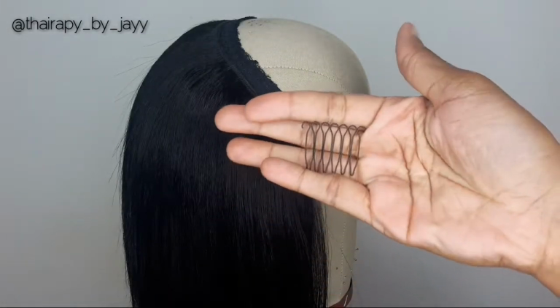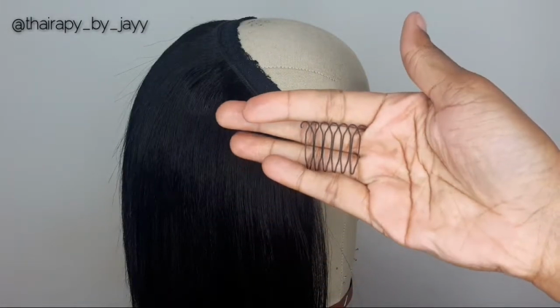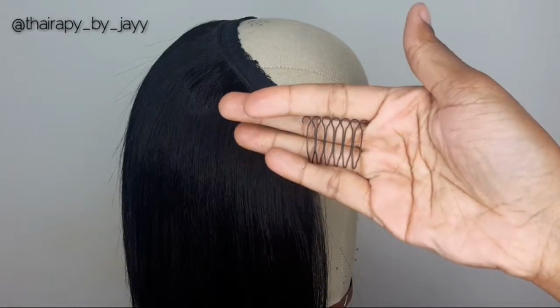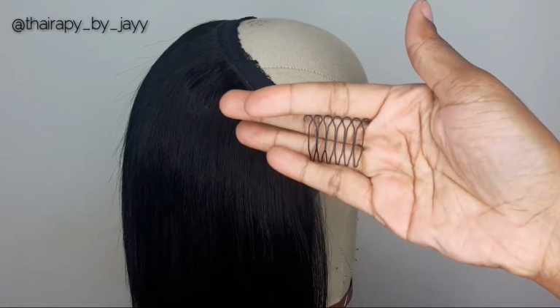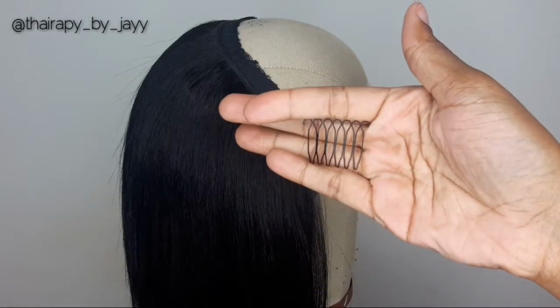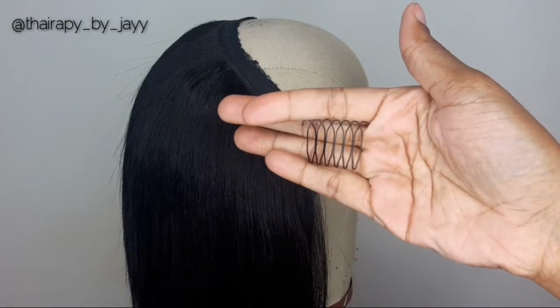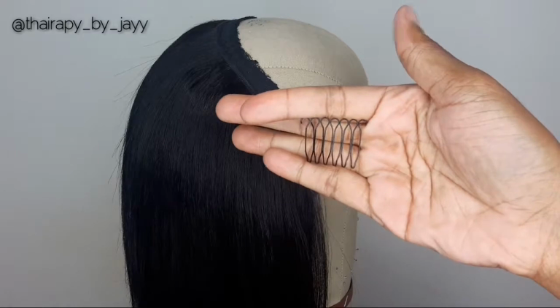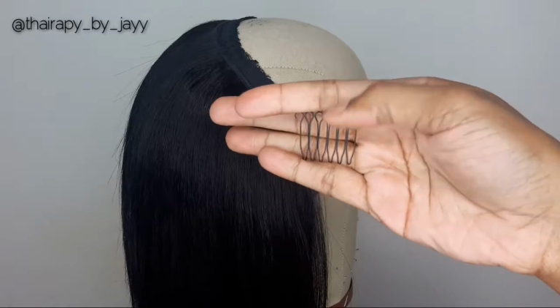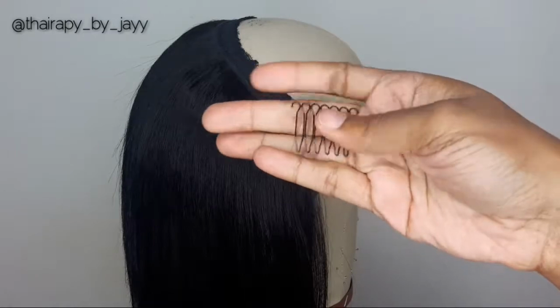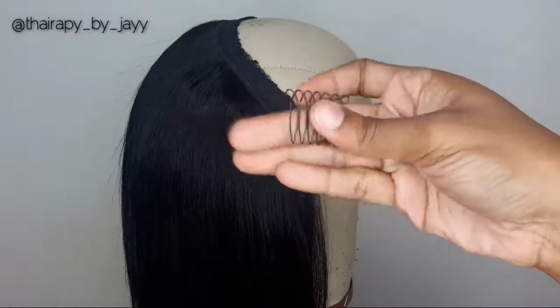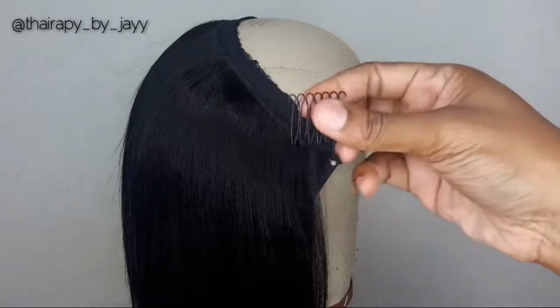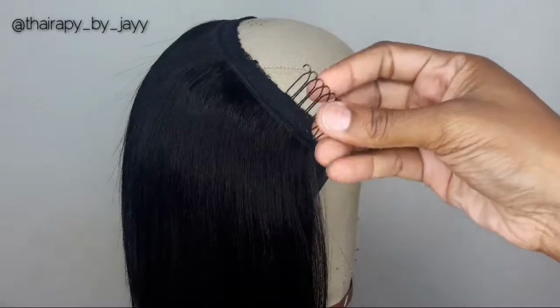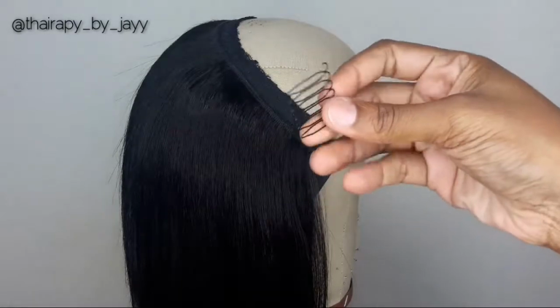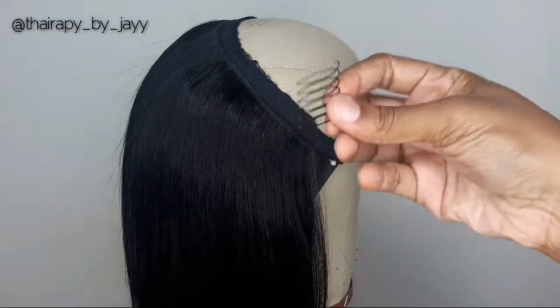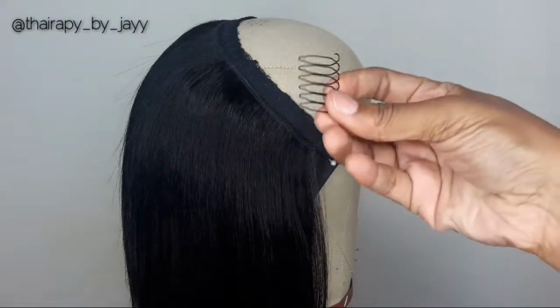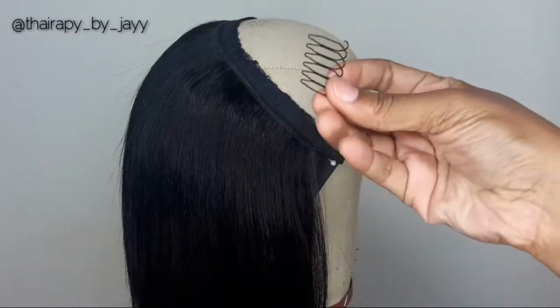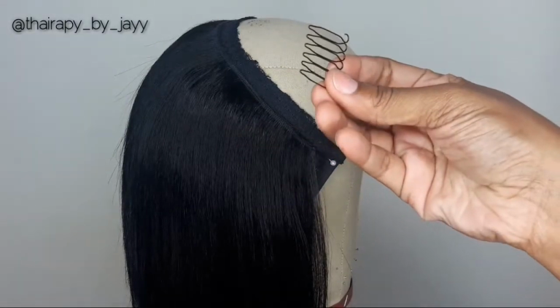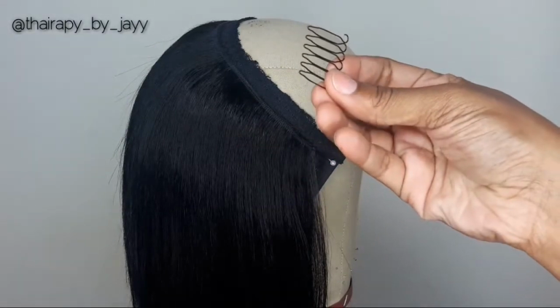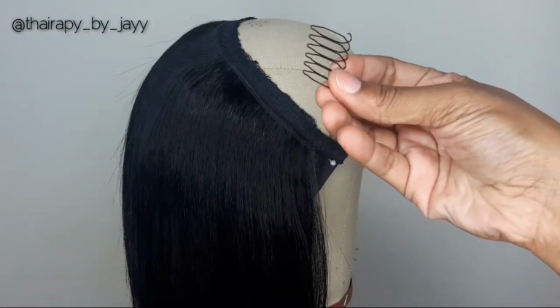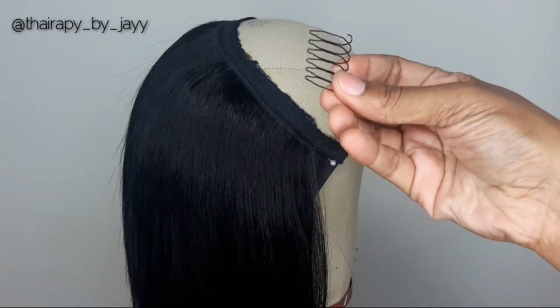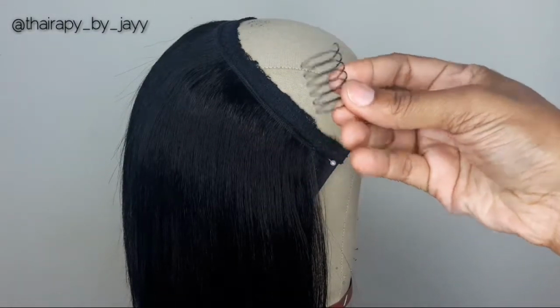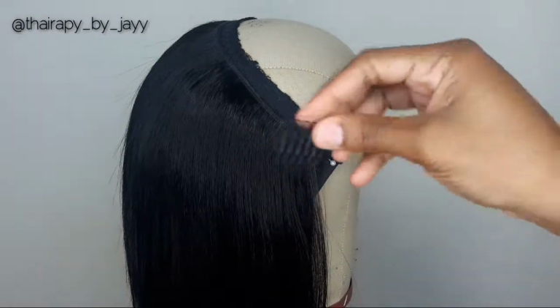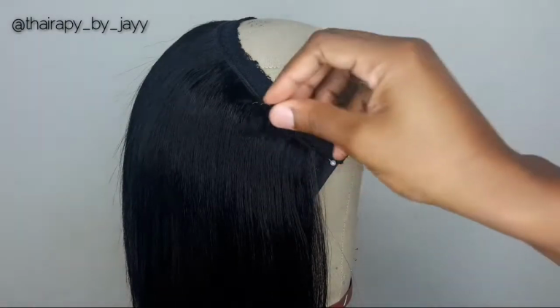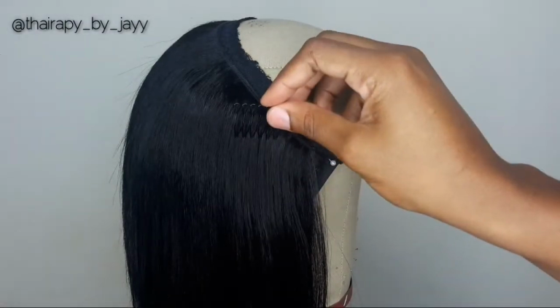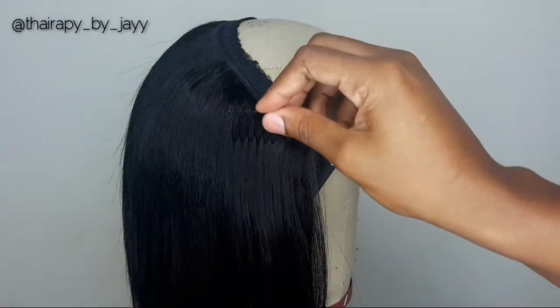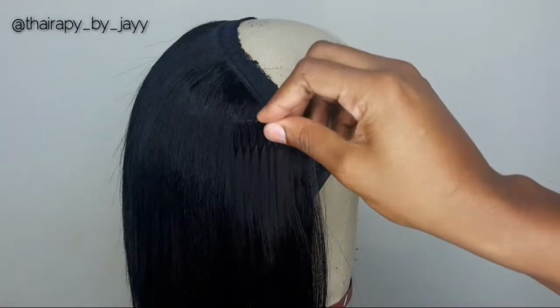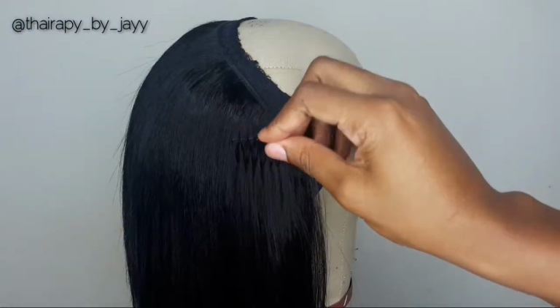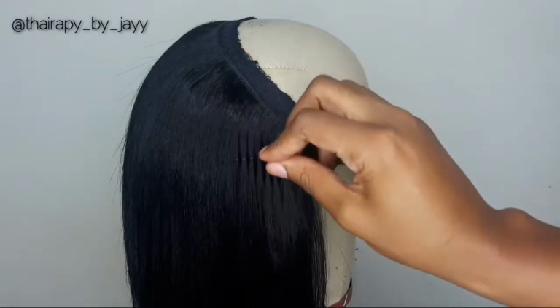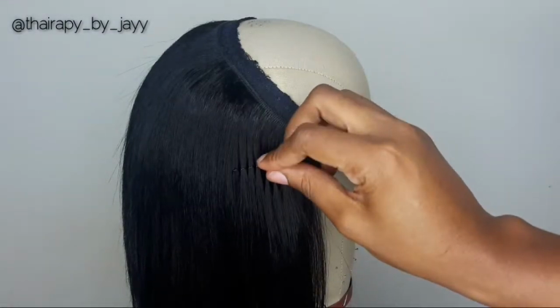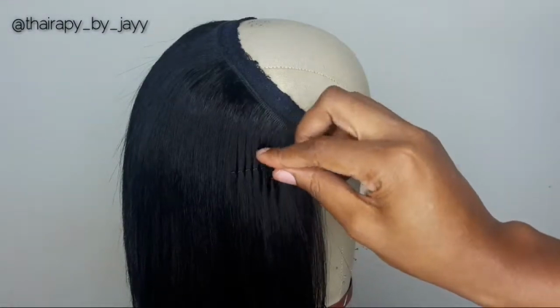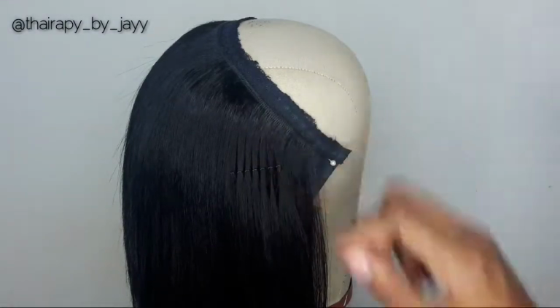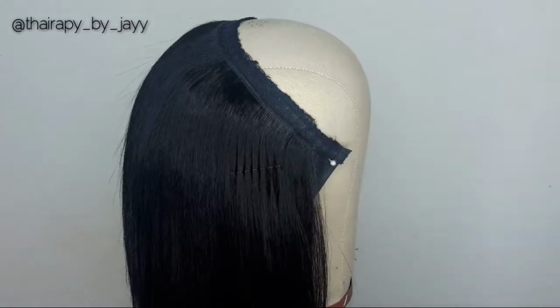This is a better look at the spring wig clips. They actually do look like springs and they're easy to apply — you just slide them right in.